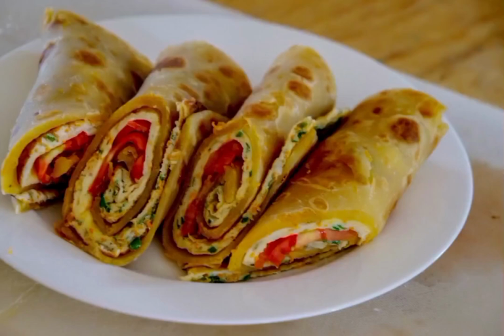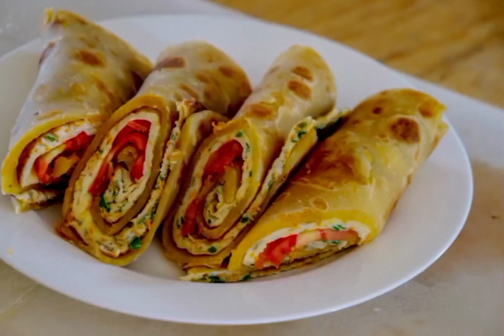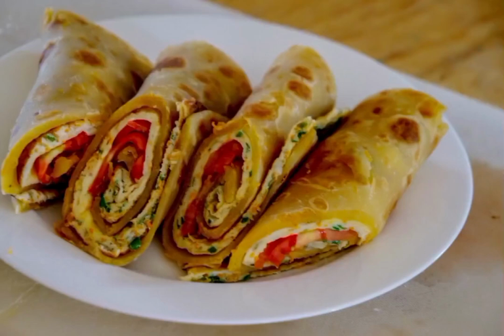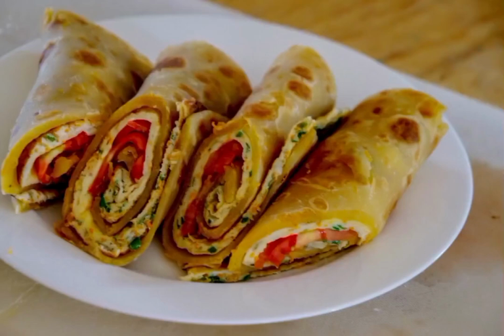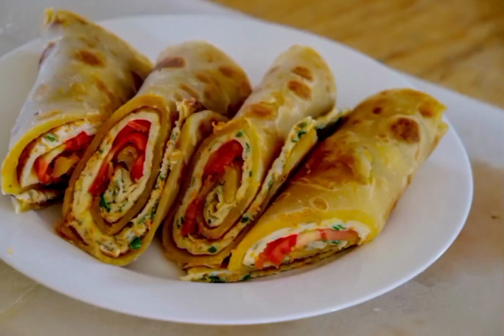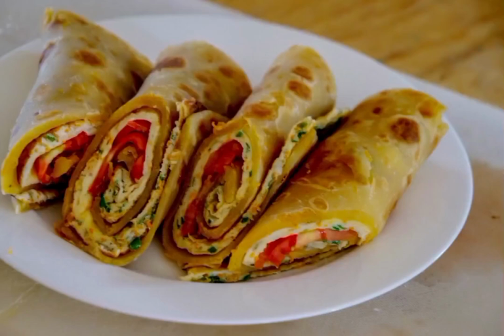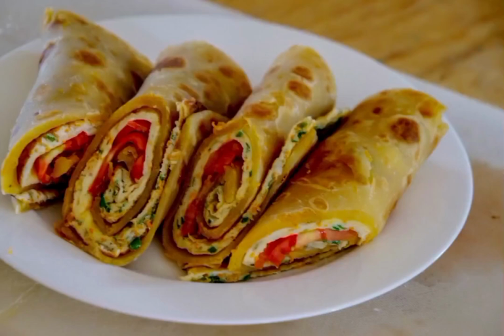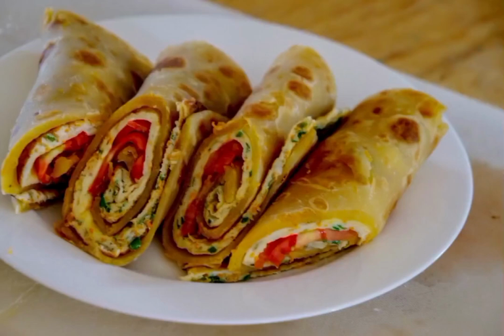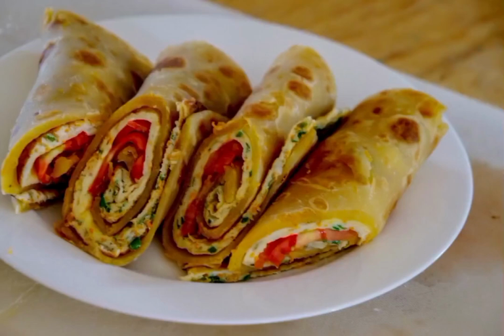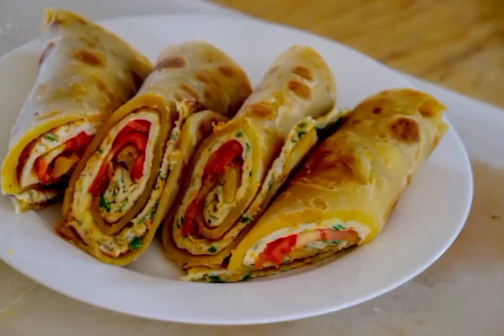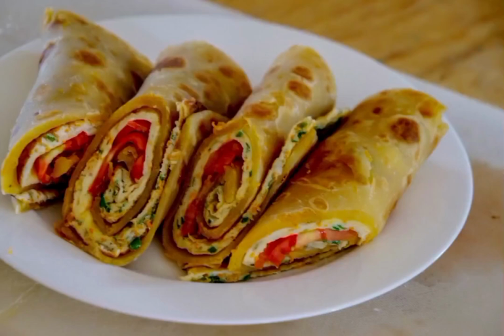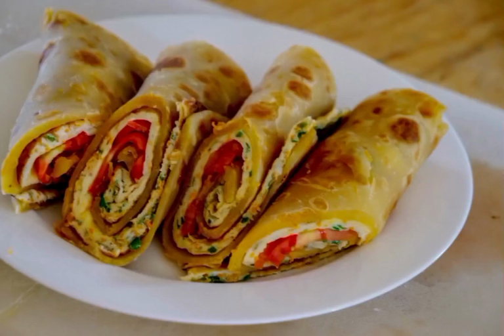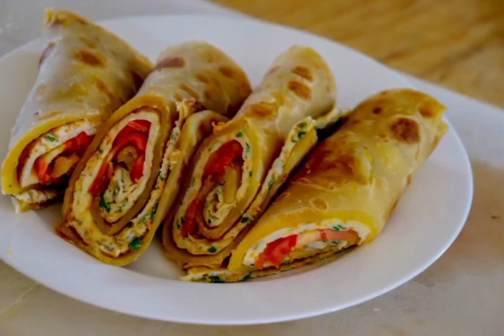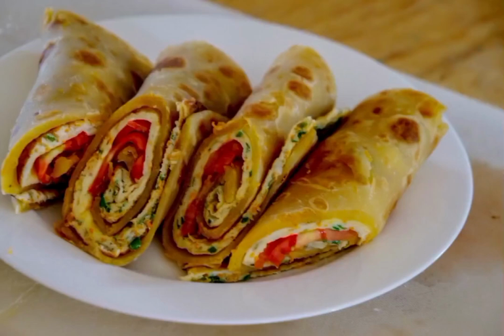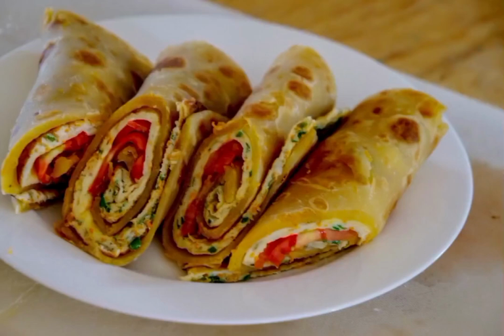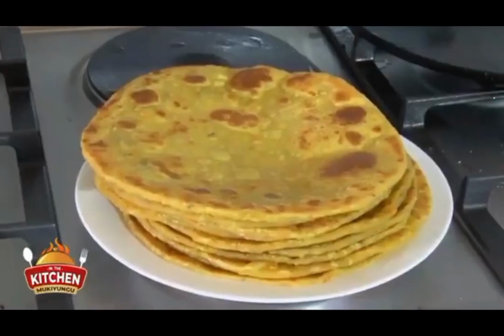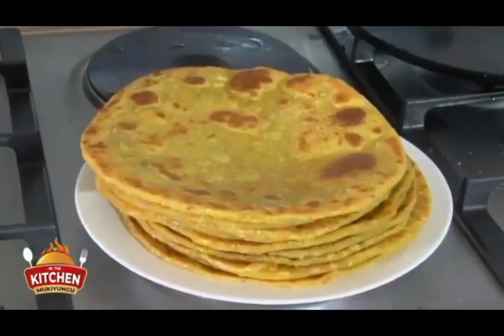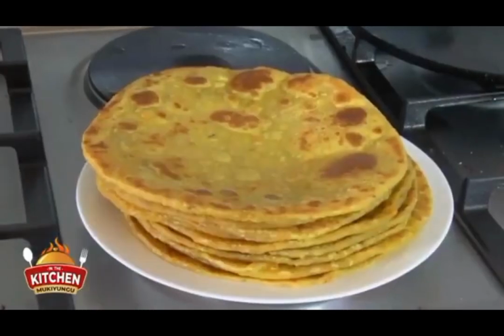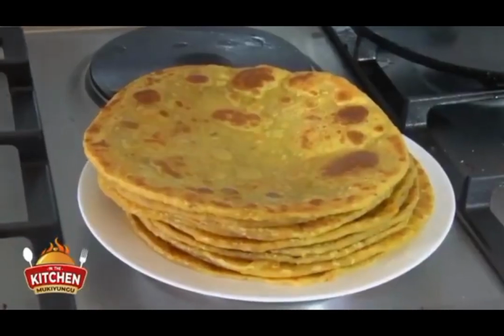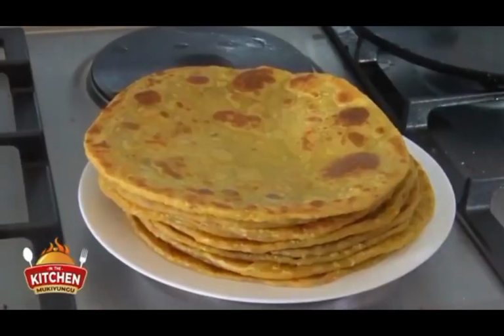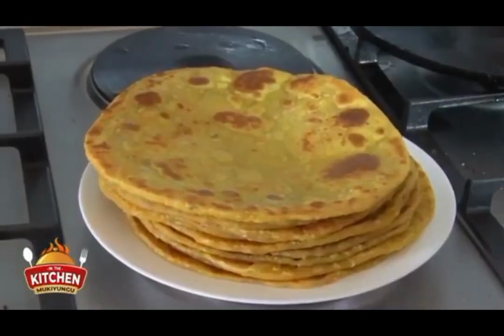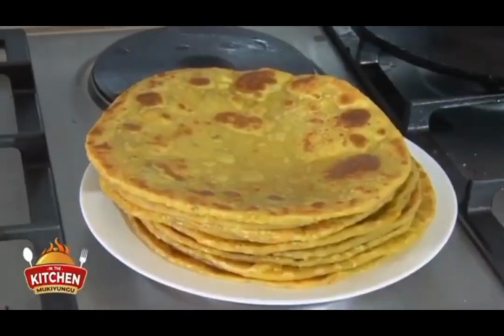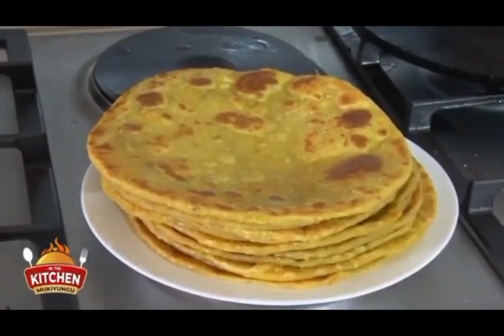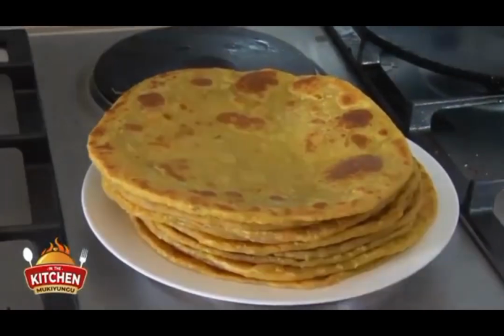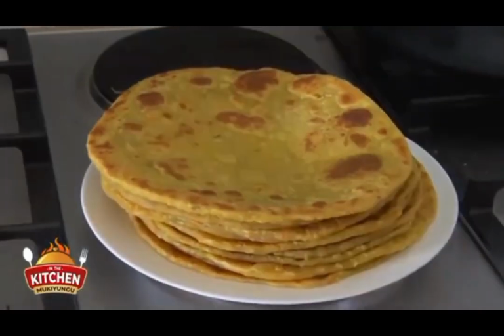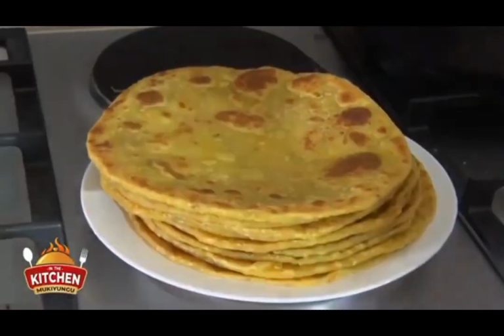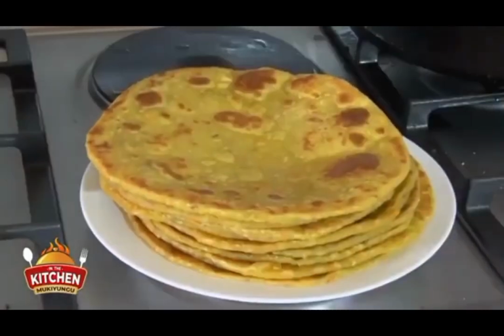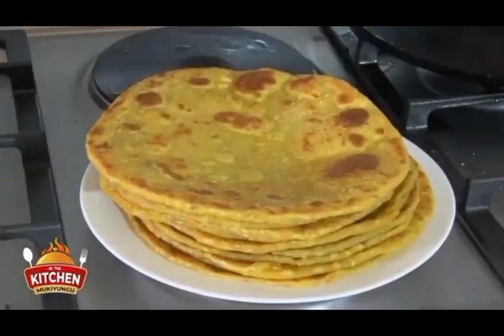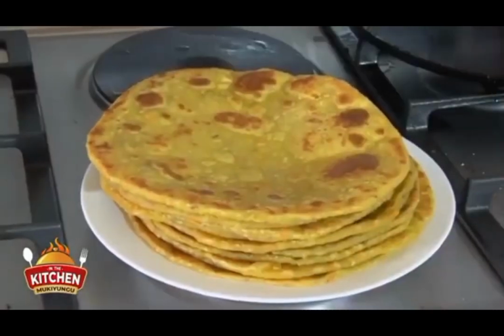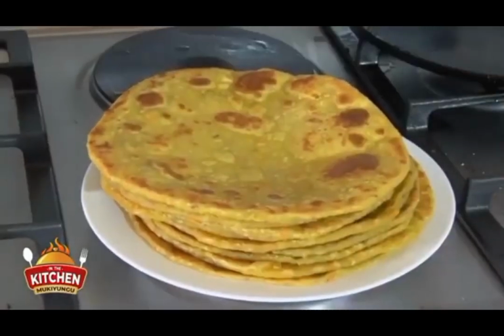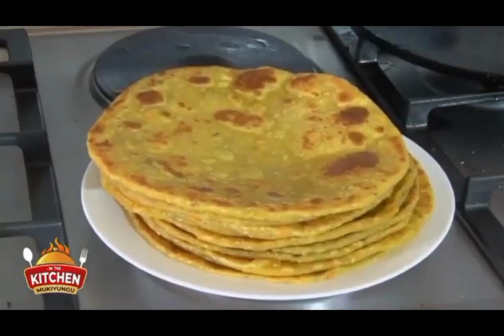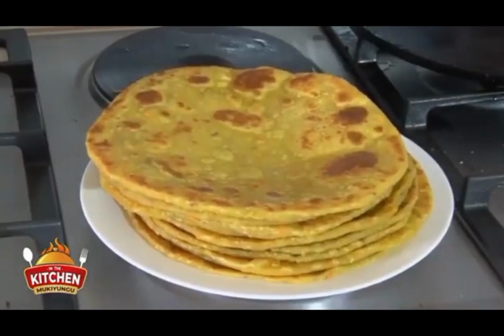Learn how to make a Ugandan Rolex — the combination of a chapati plus an omelette.